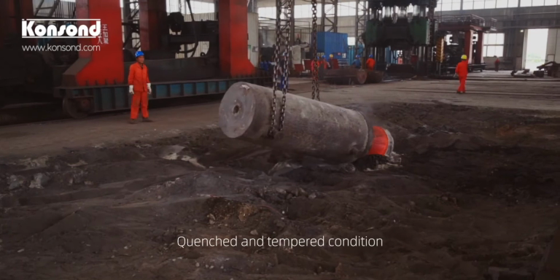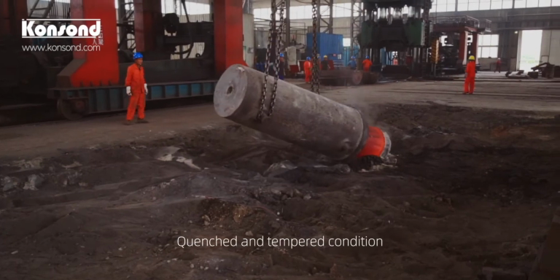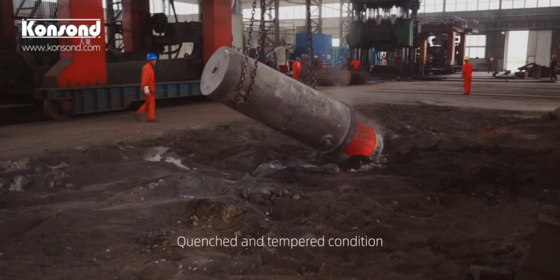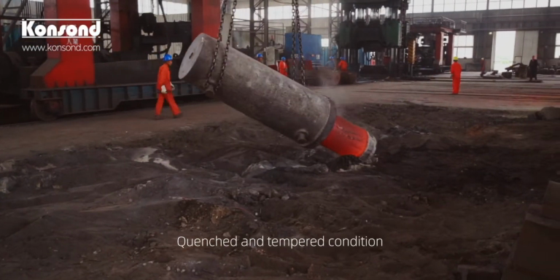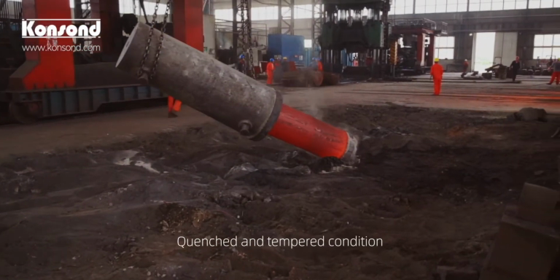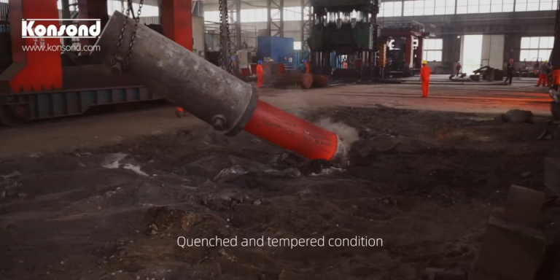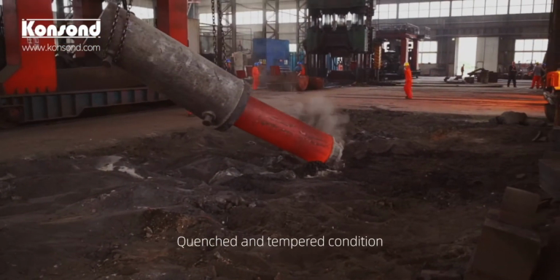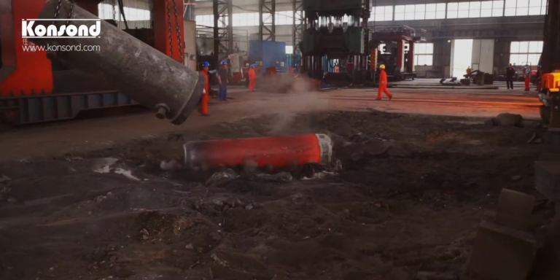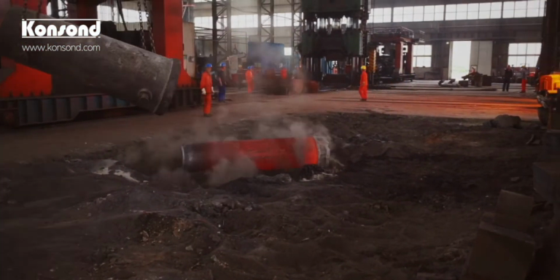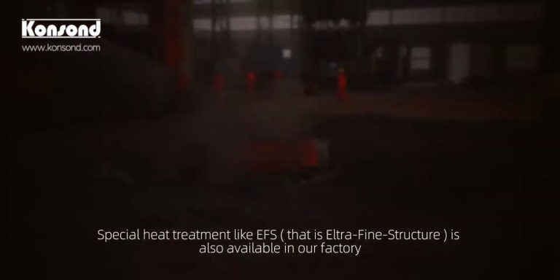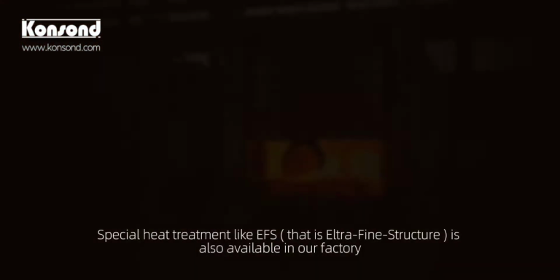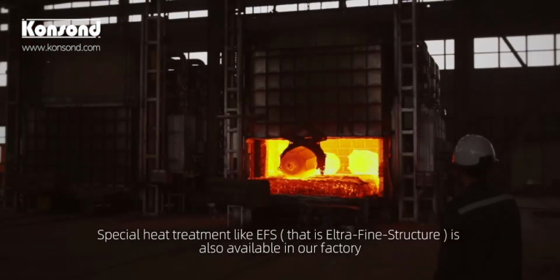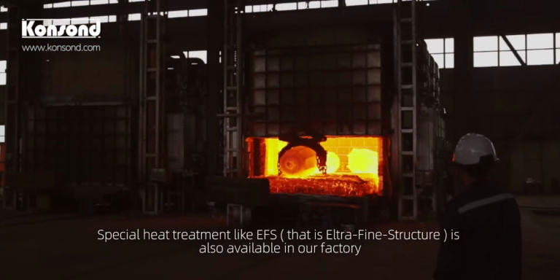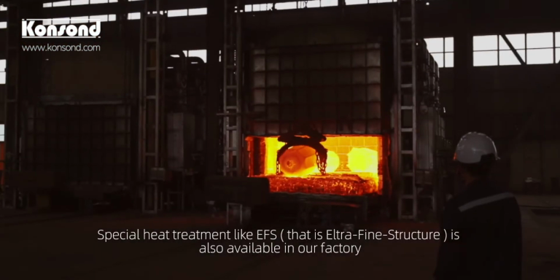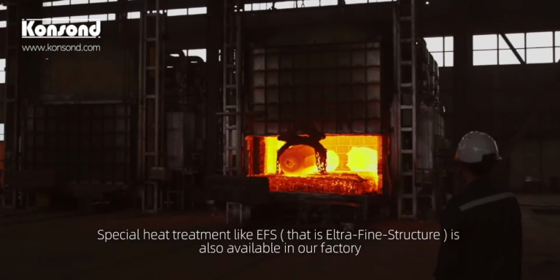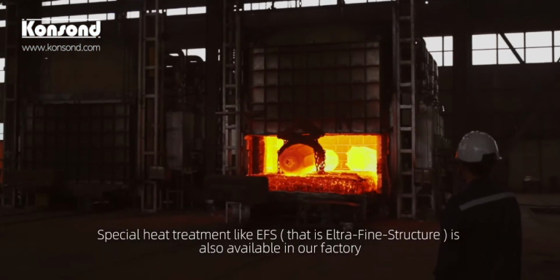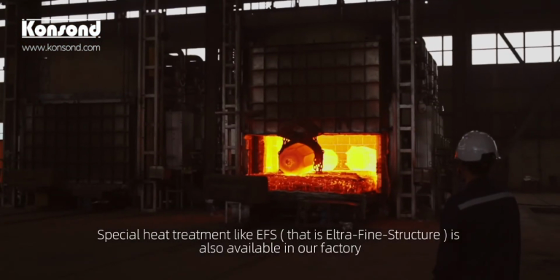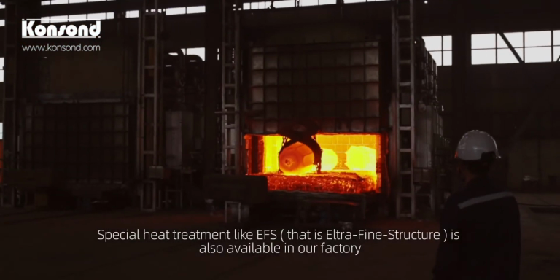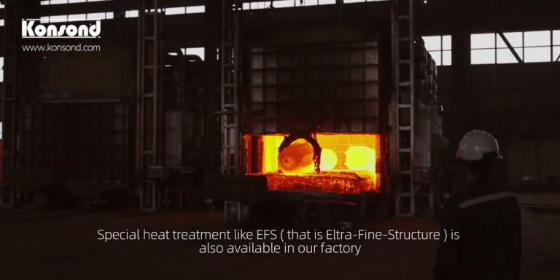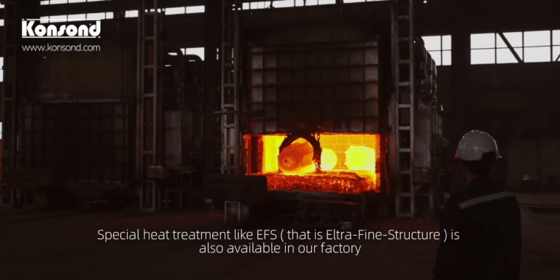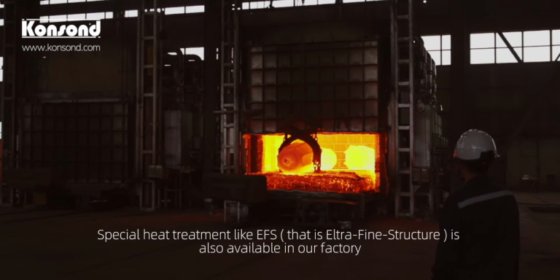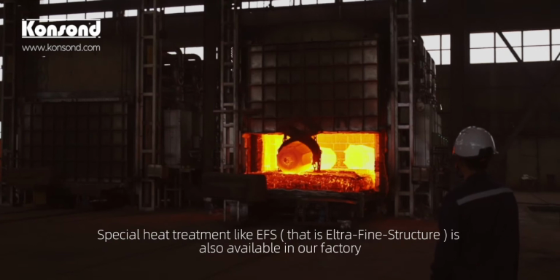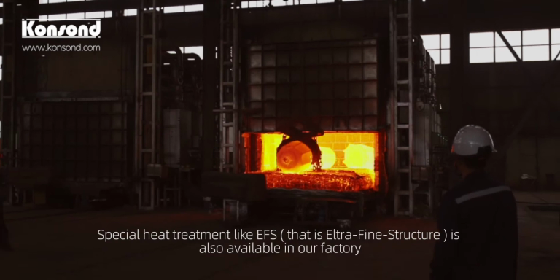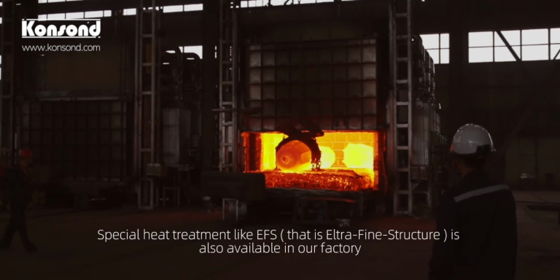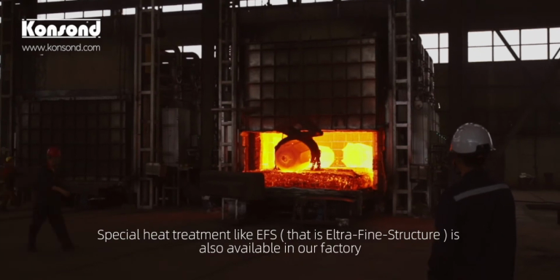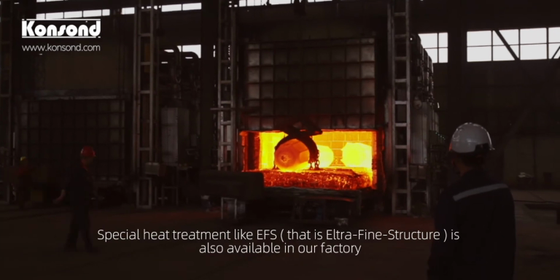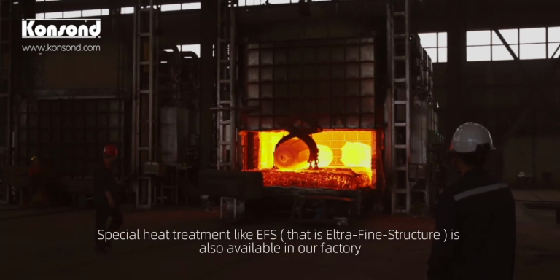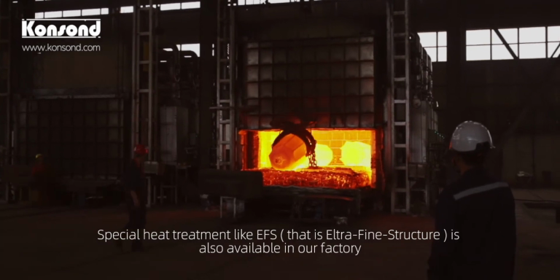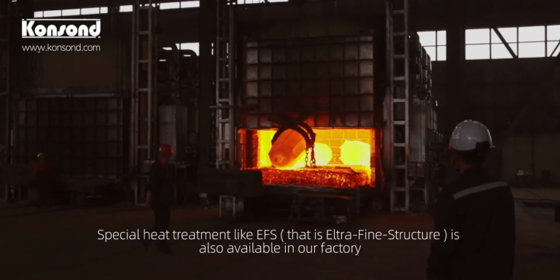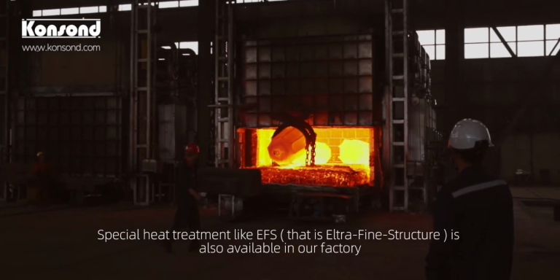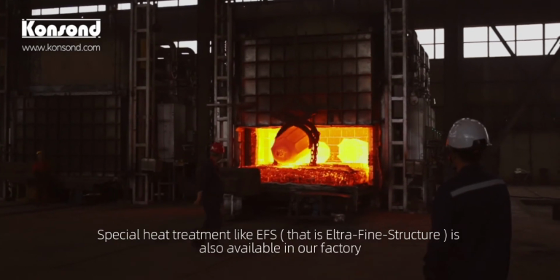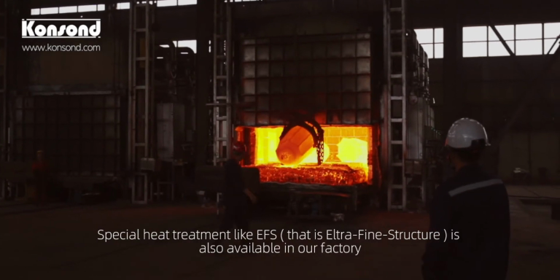quenched and tempered condition. Special heat treatment like EFS — that is ultra-fine structure — is also available in our factory.